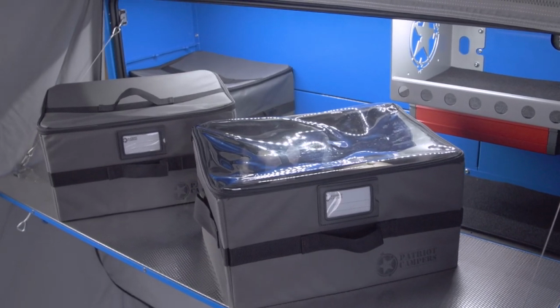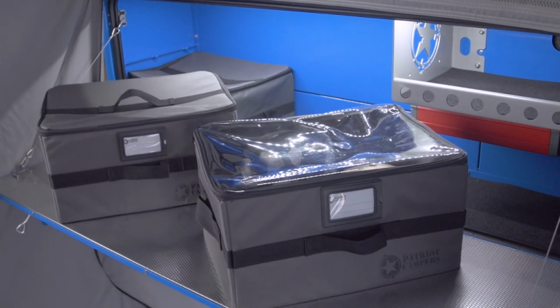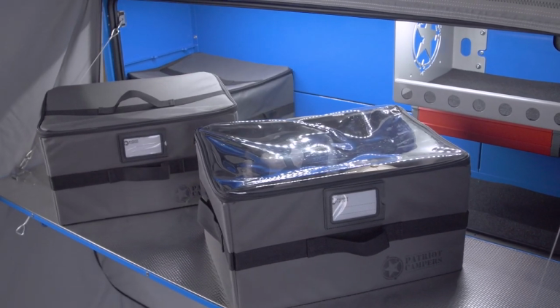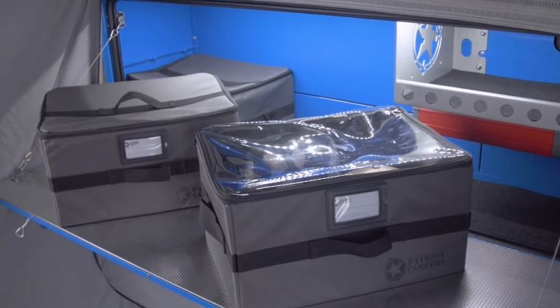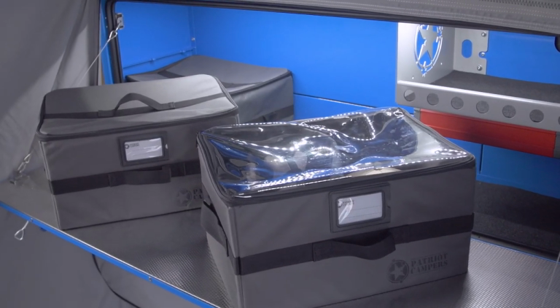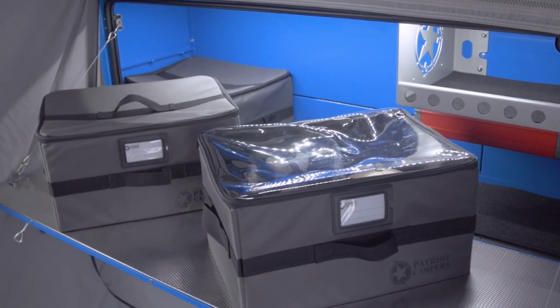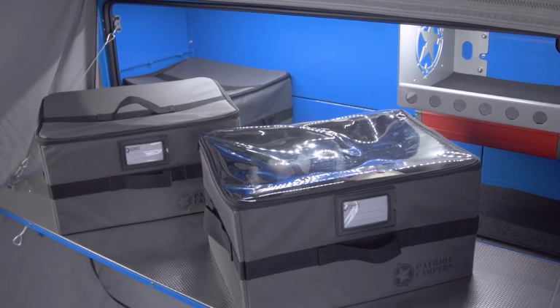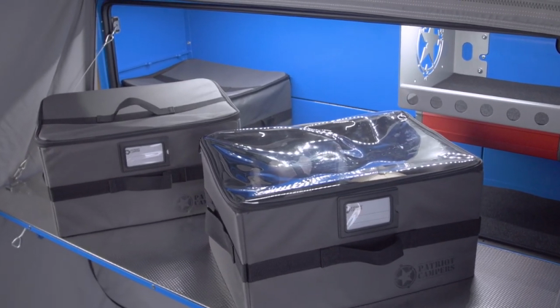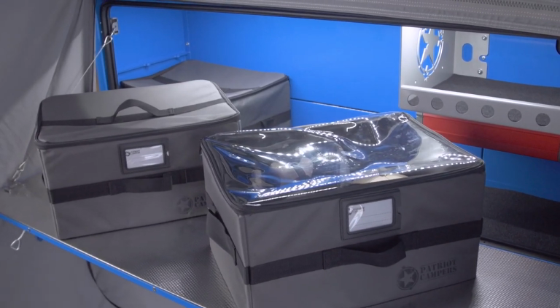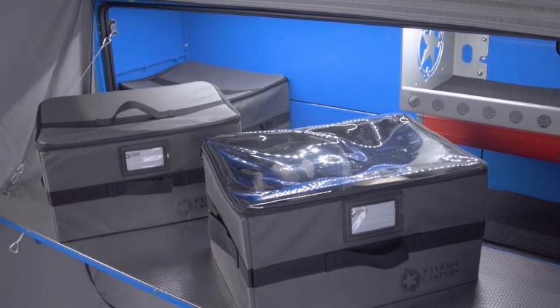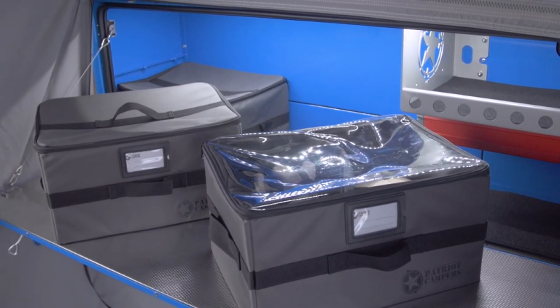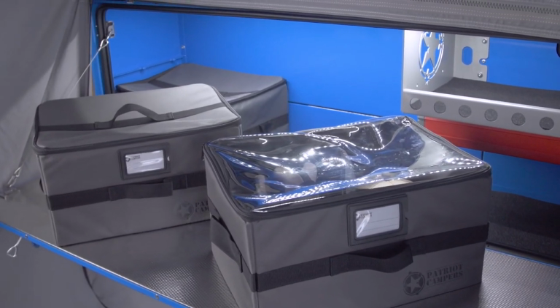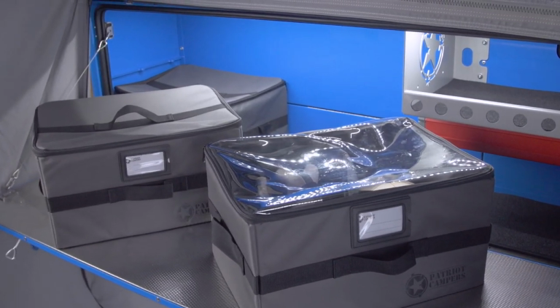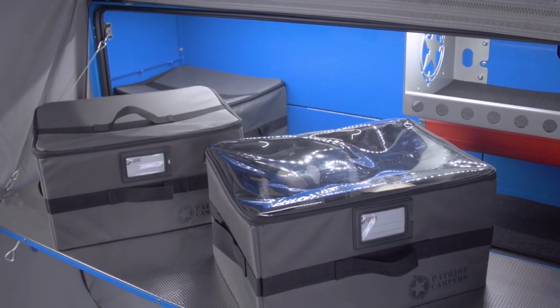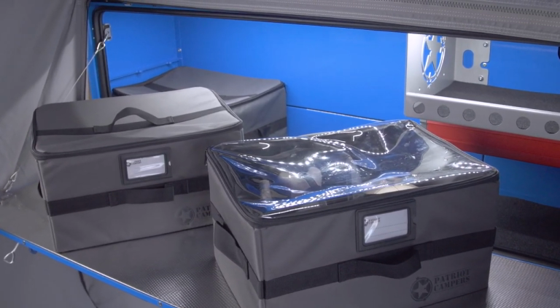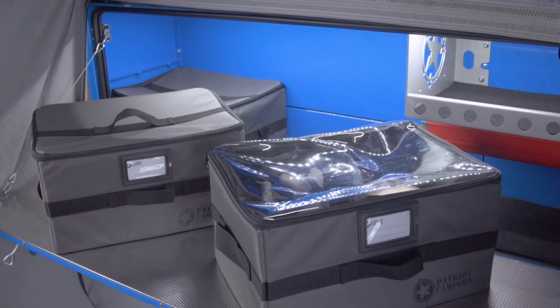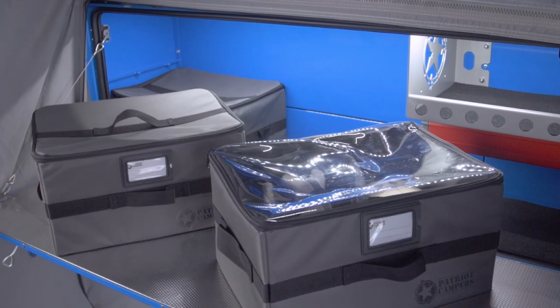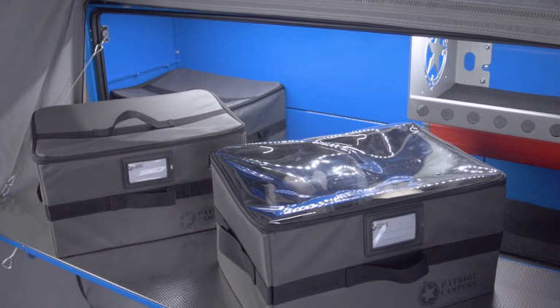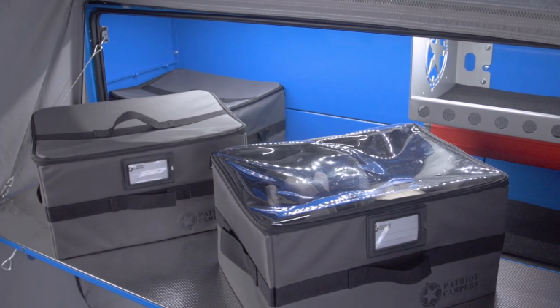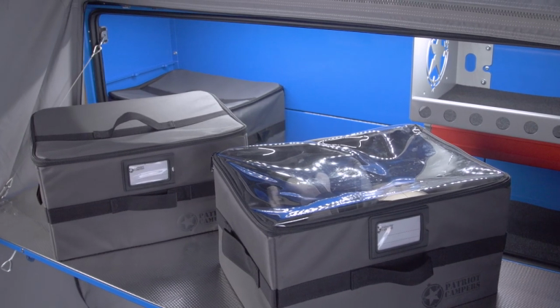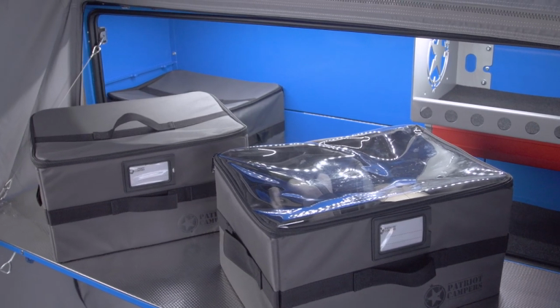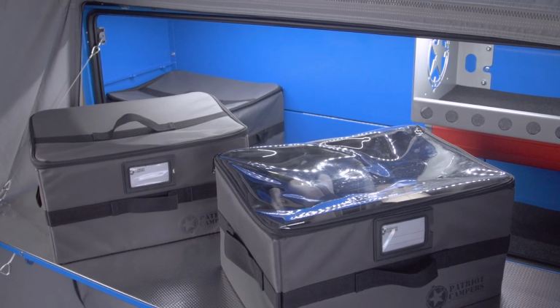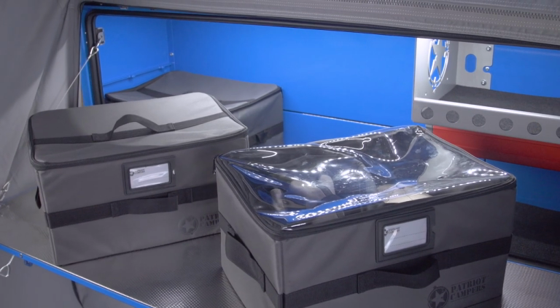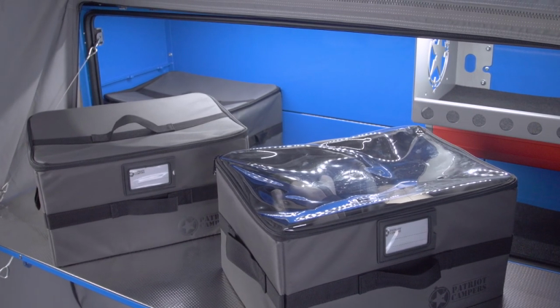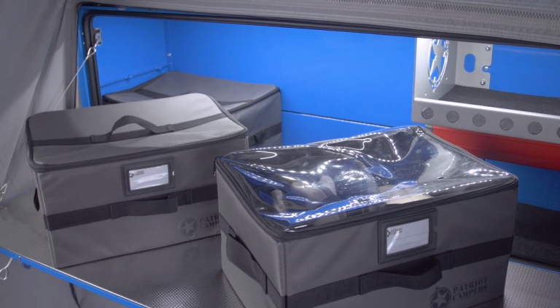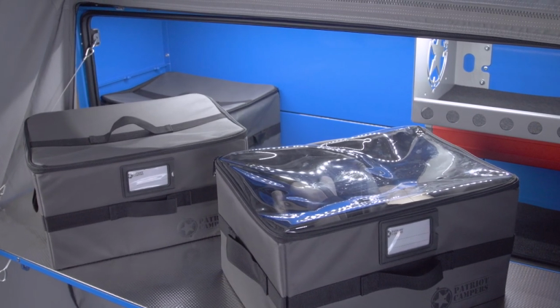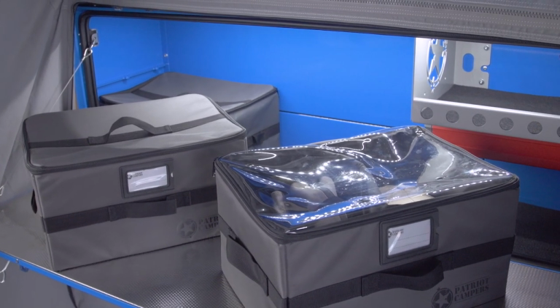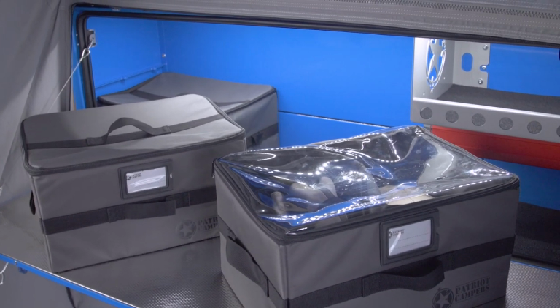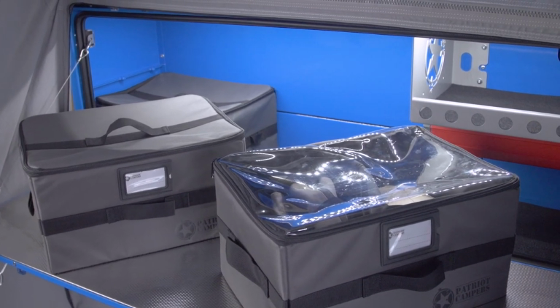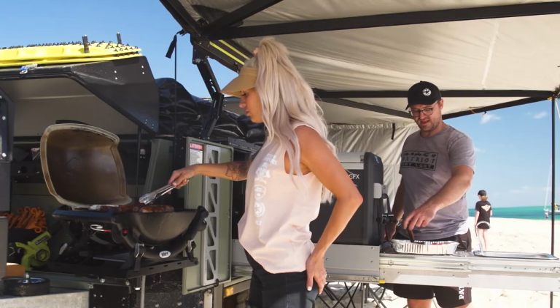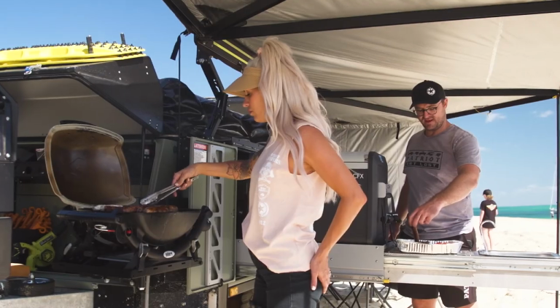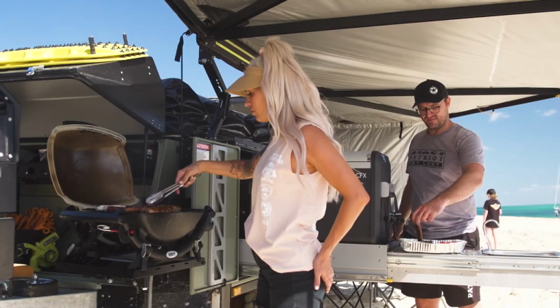And these are available on the Patriot Supply website along with many other storage options for your camper trailer.